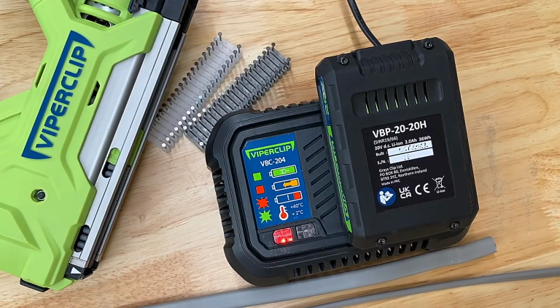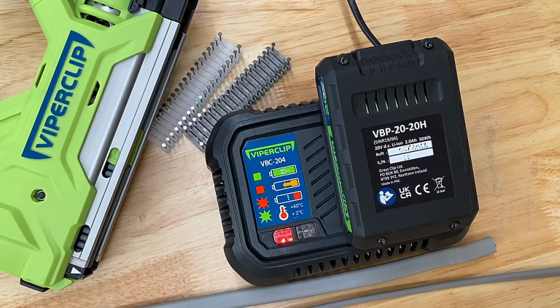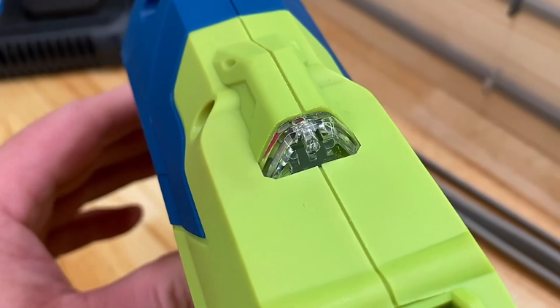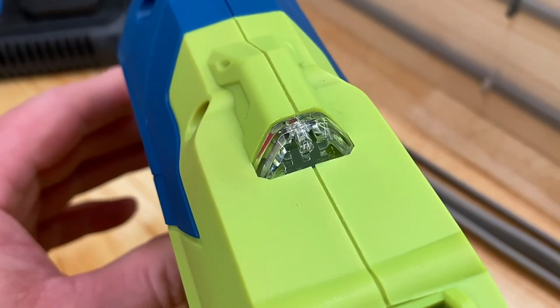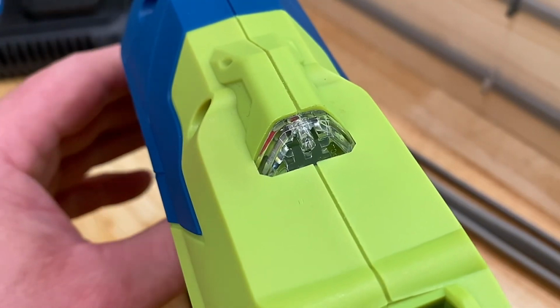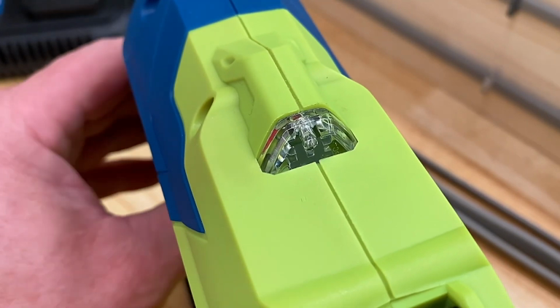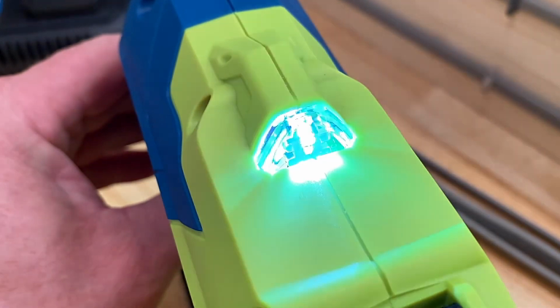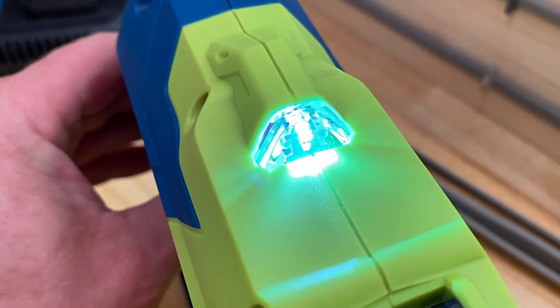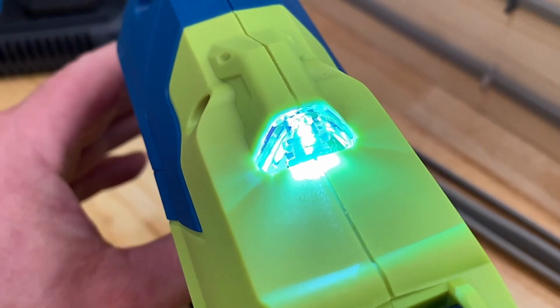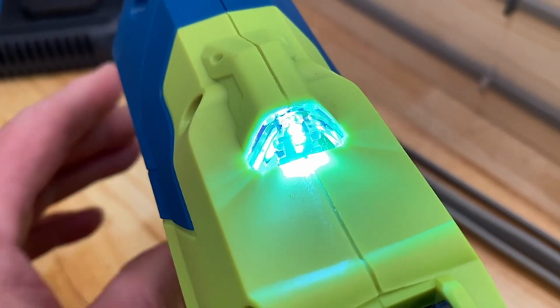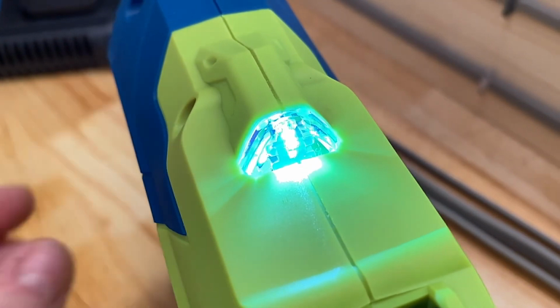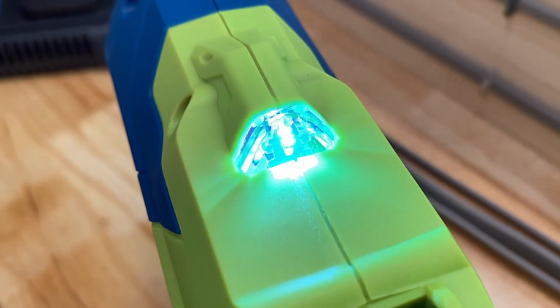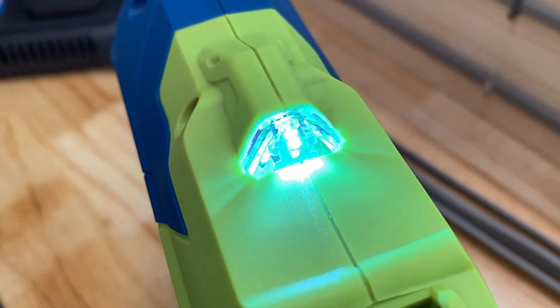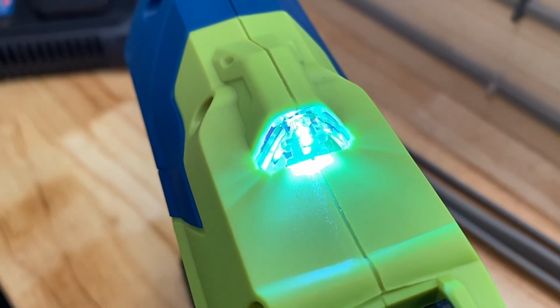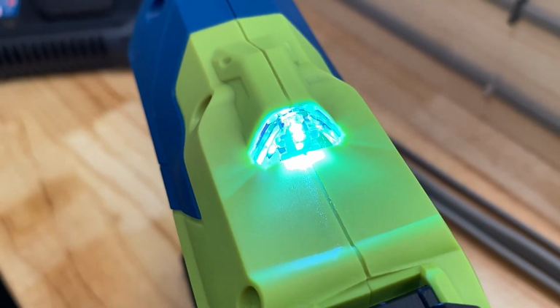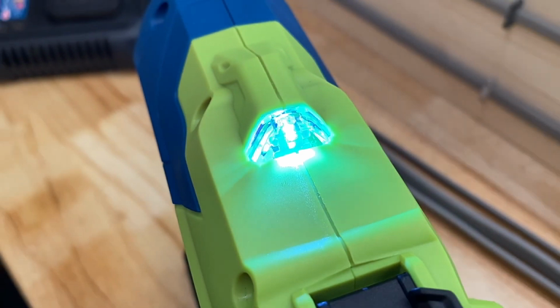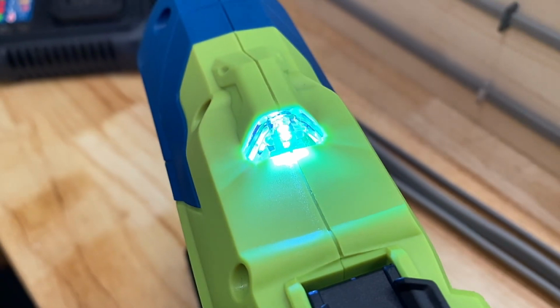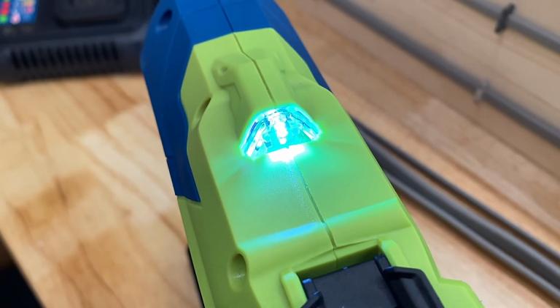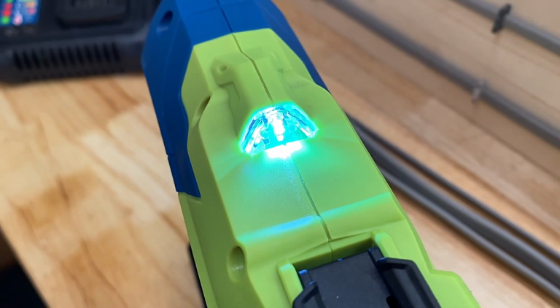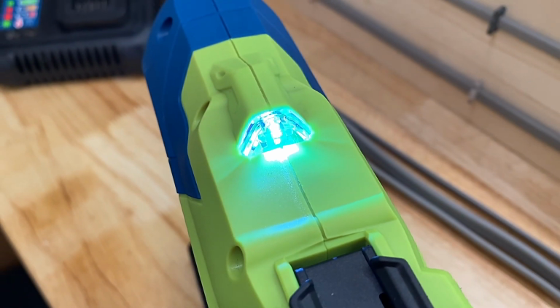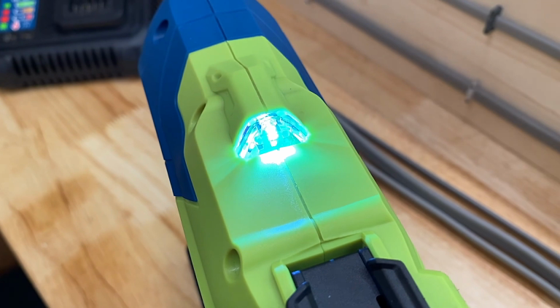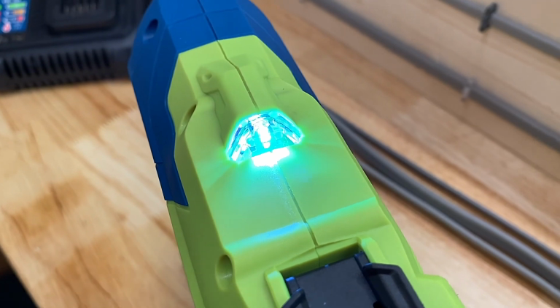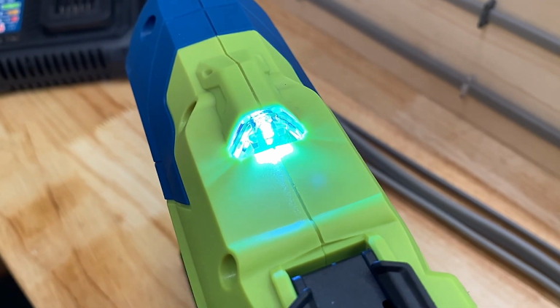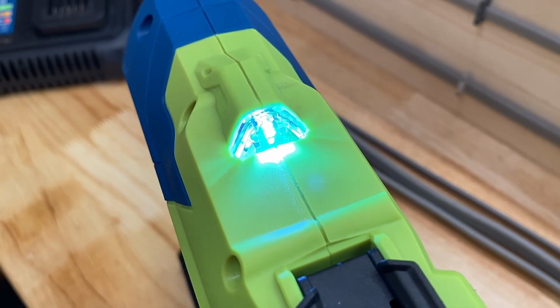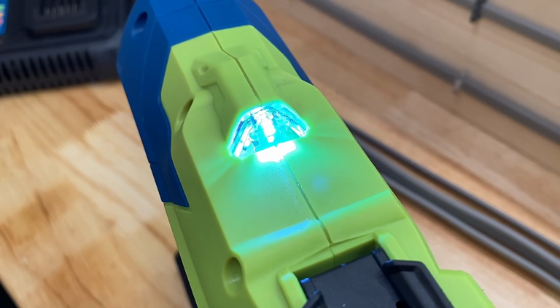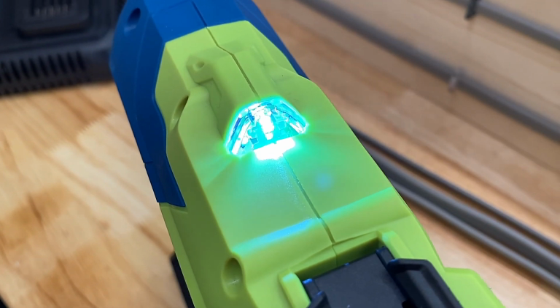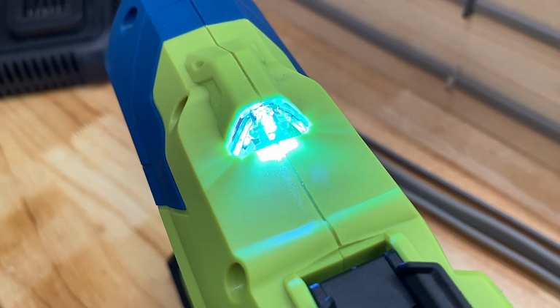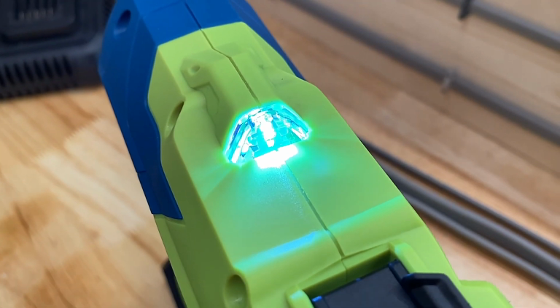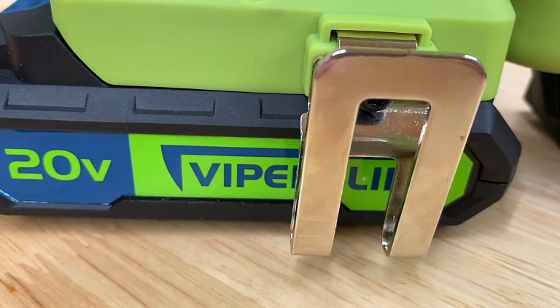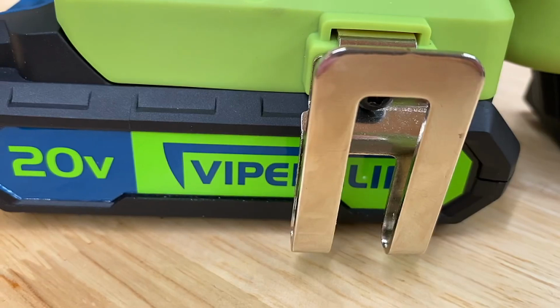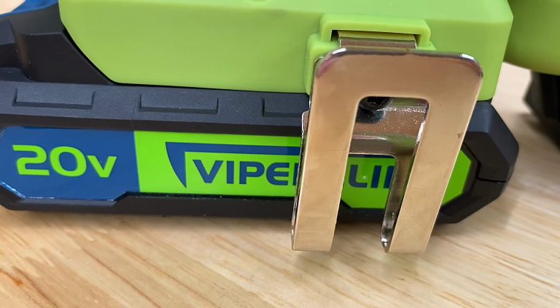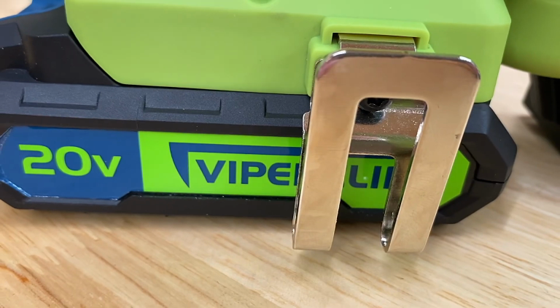If I gently press the trigger we've got an LED torch. You've also got the belt hook.